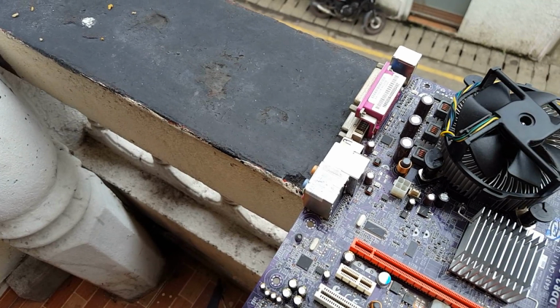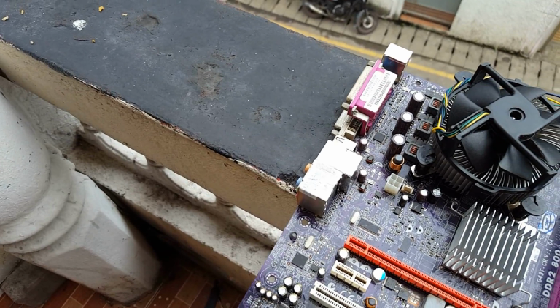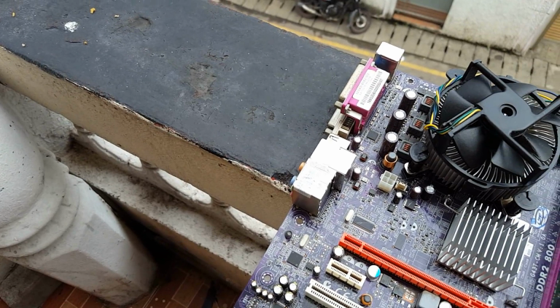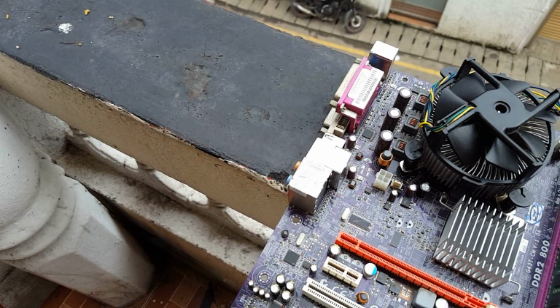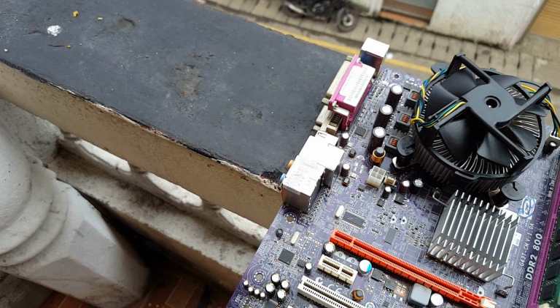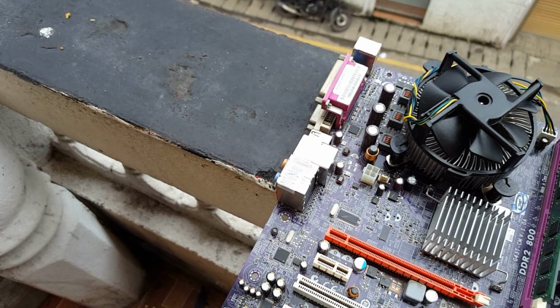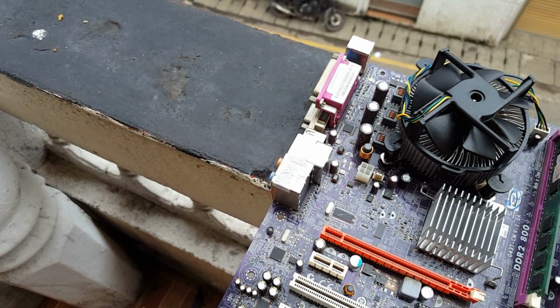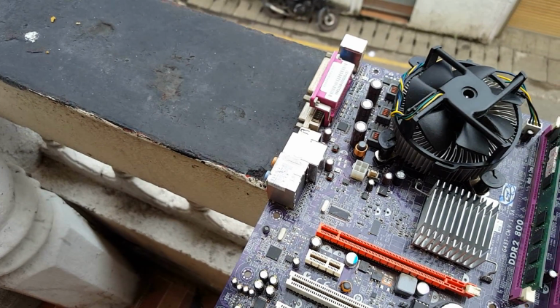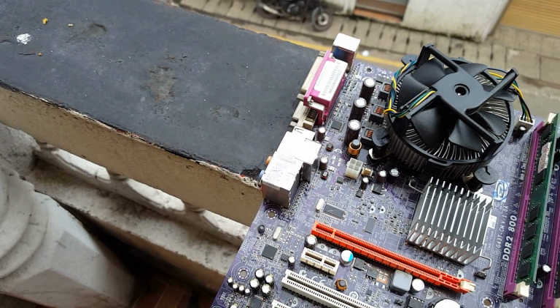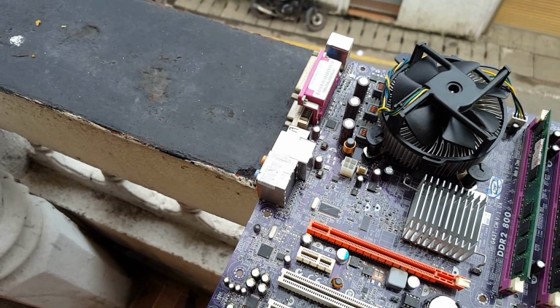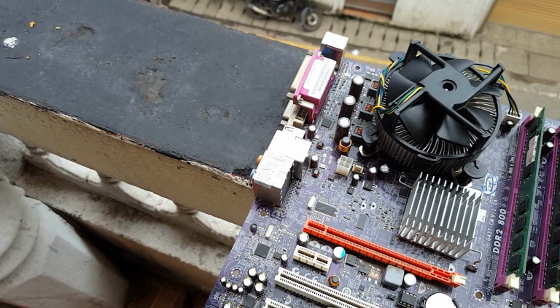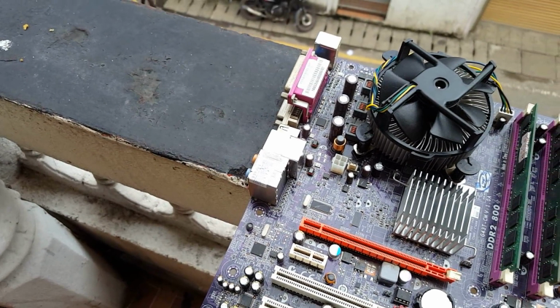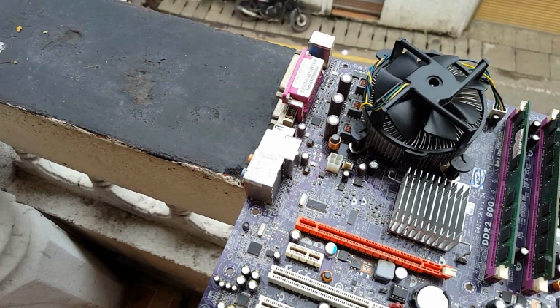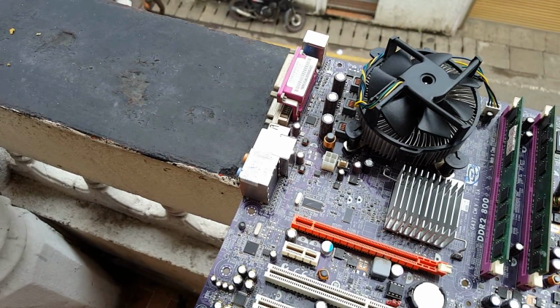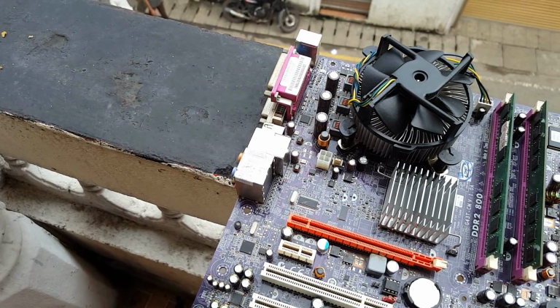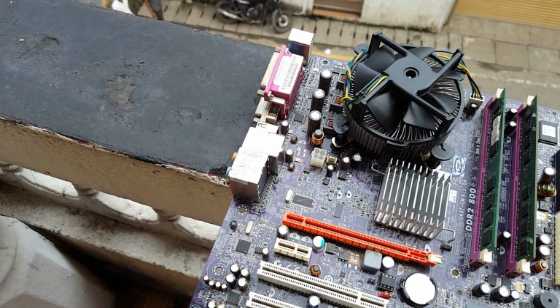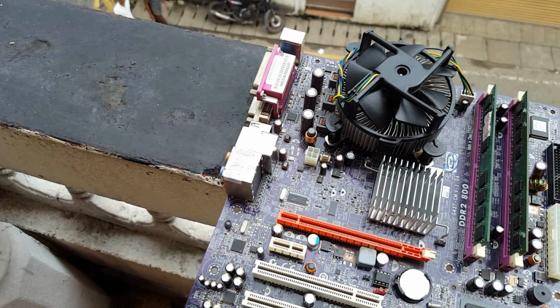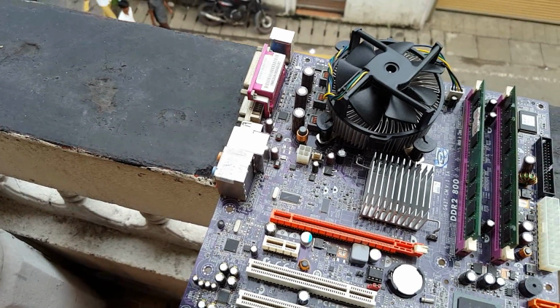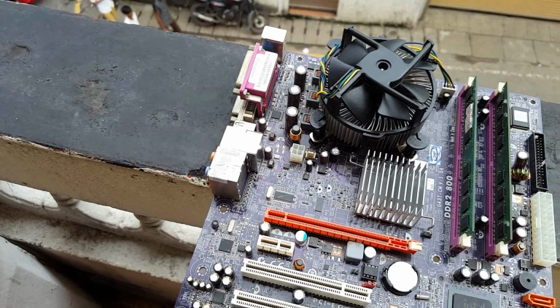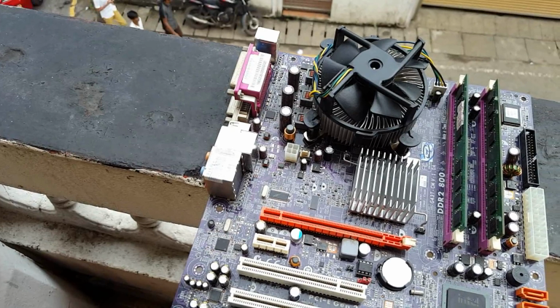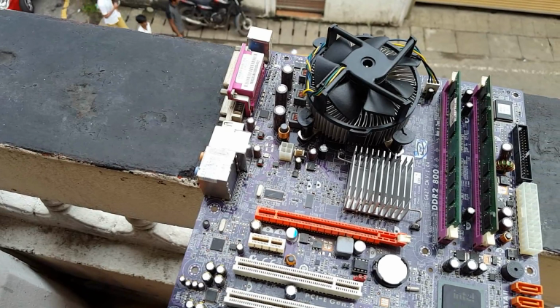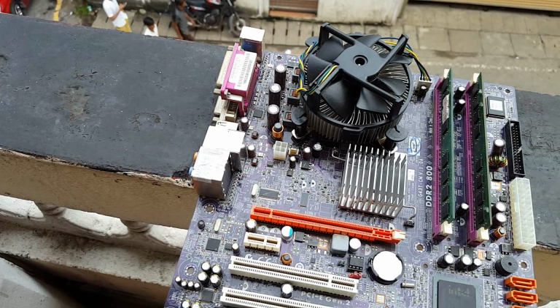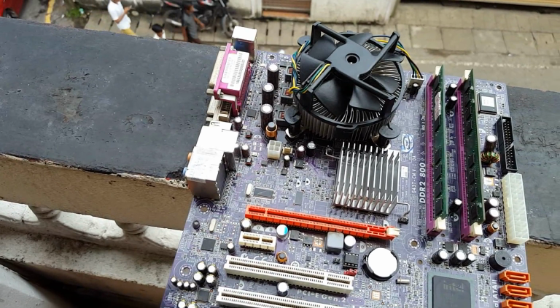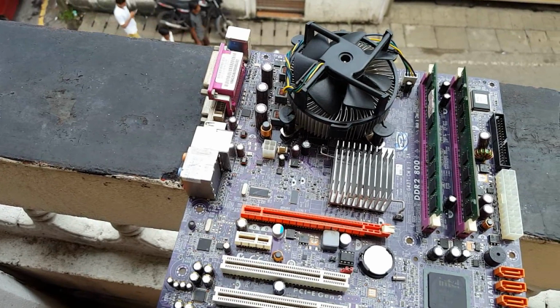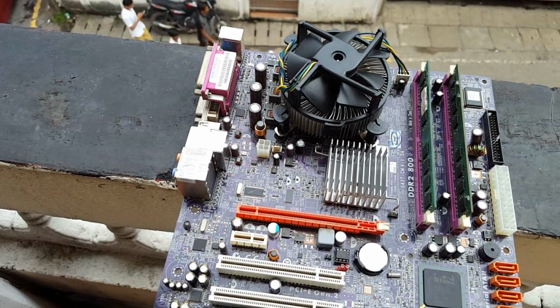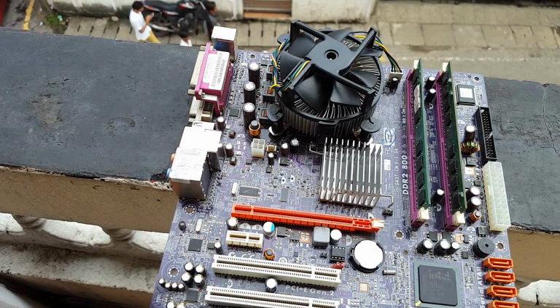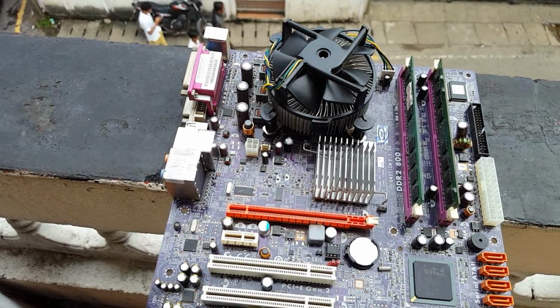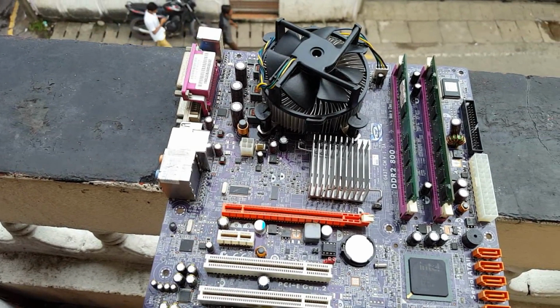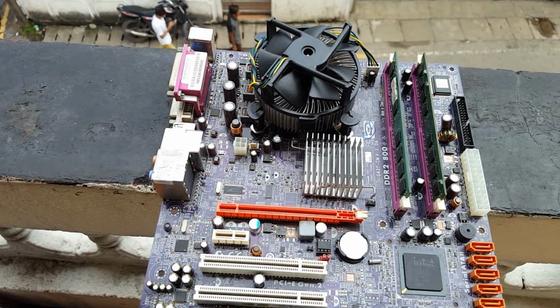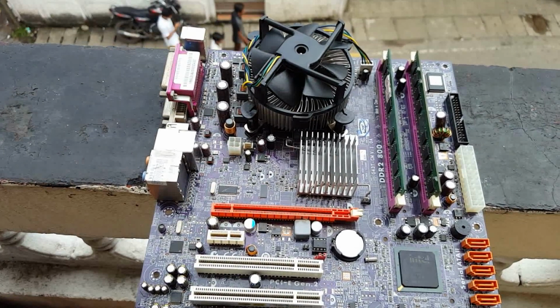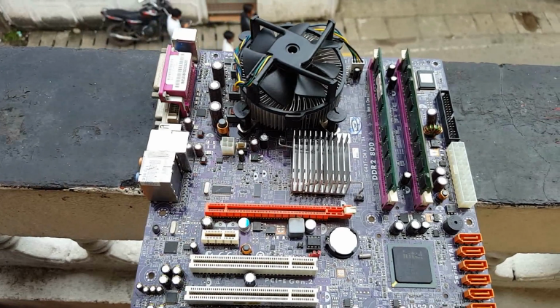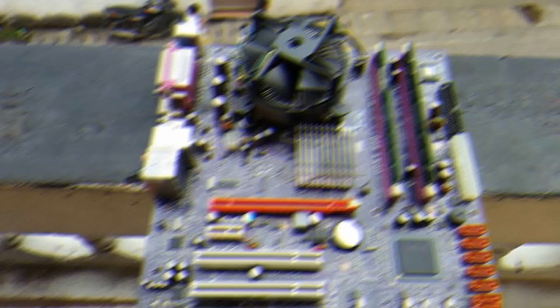What's up guys, it's TechTuber here. In this video, I'm going to show you guys how to install DDR2 RAM memory on your motherboard.